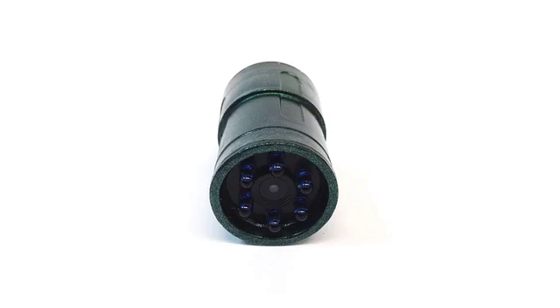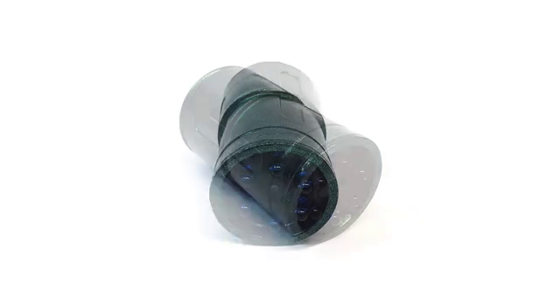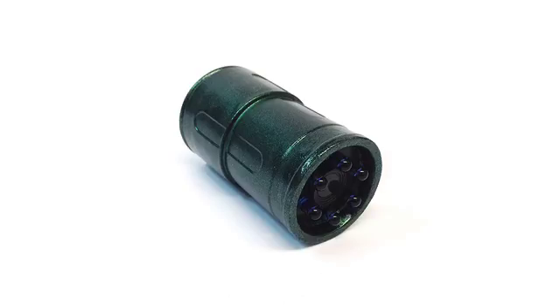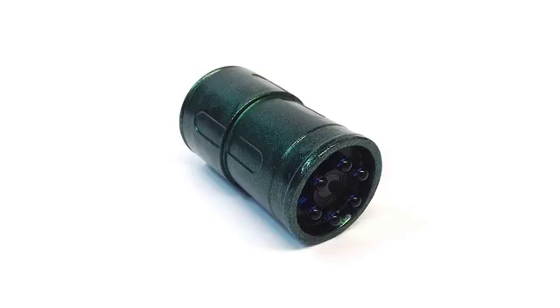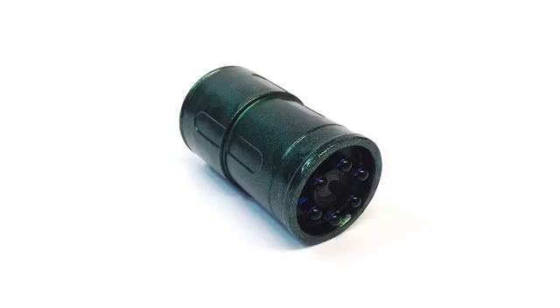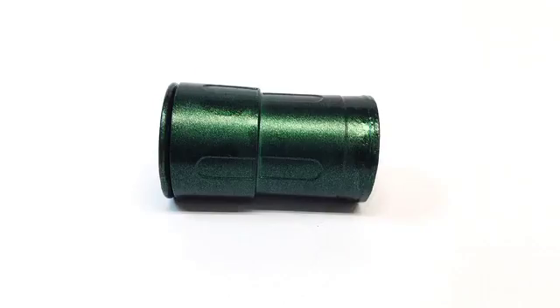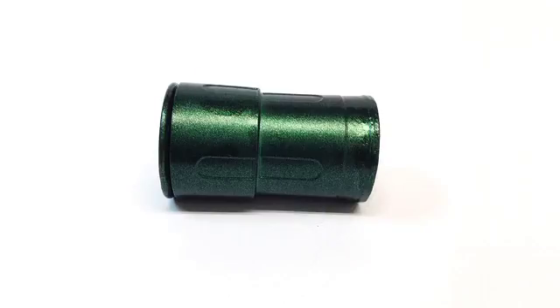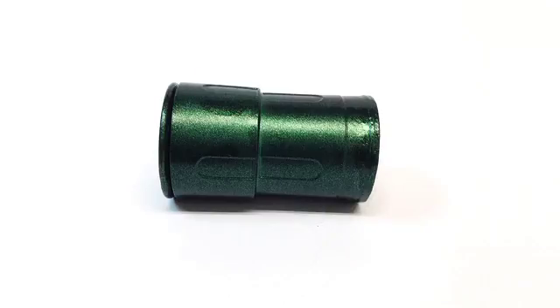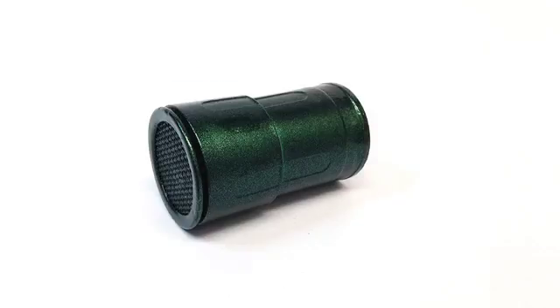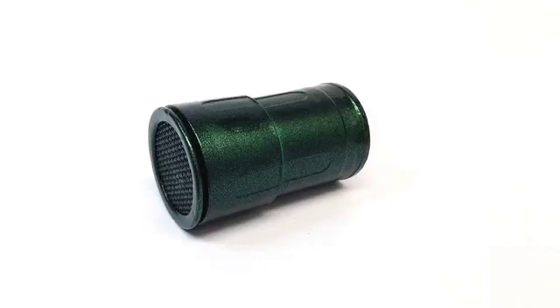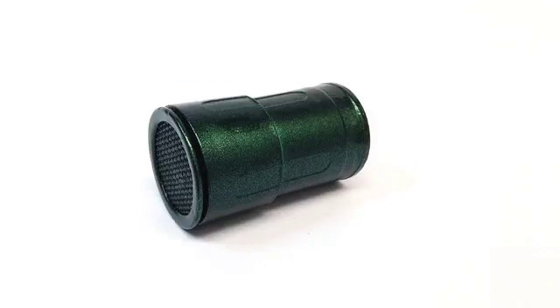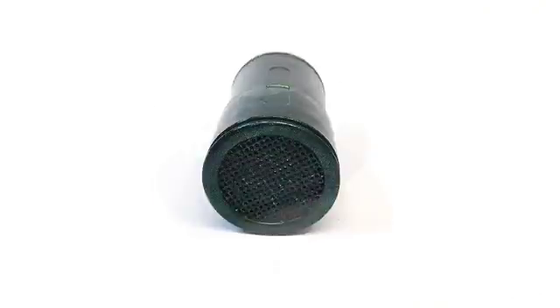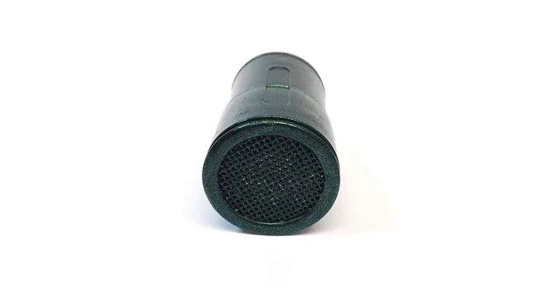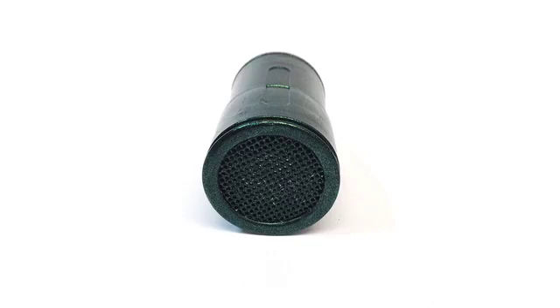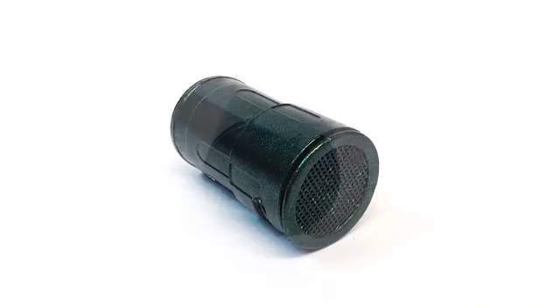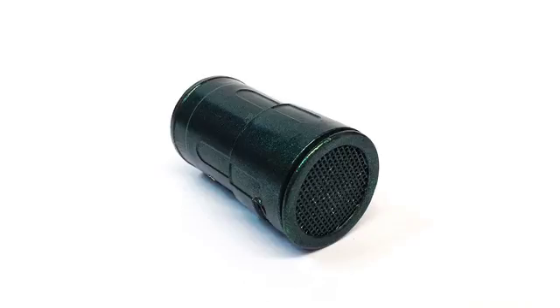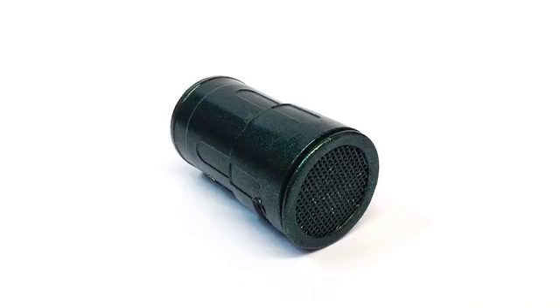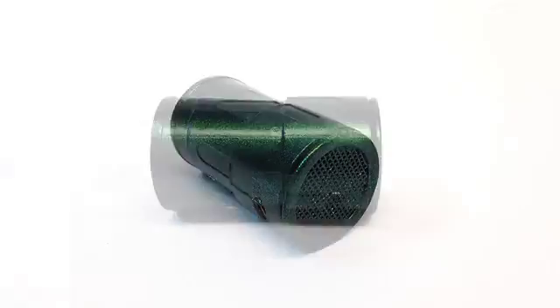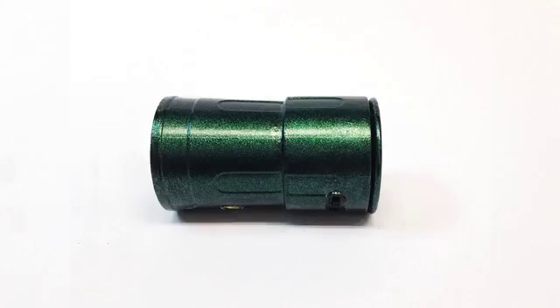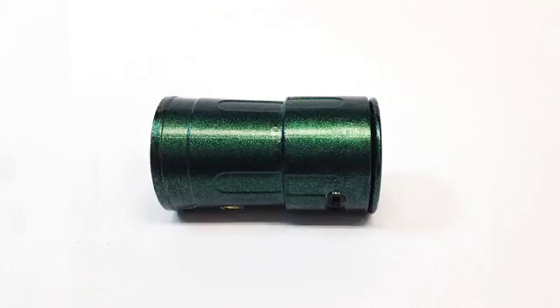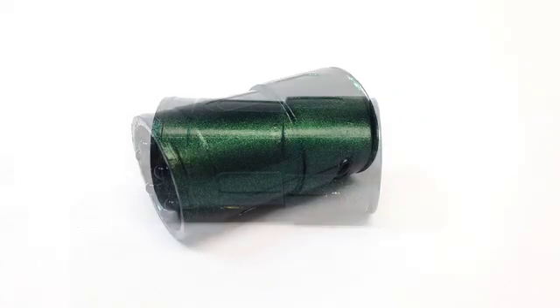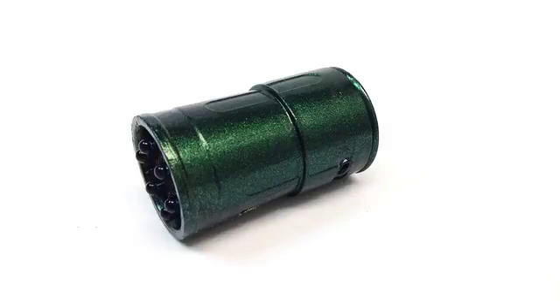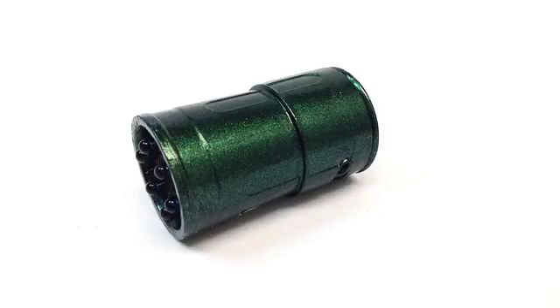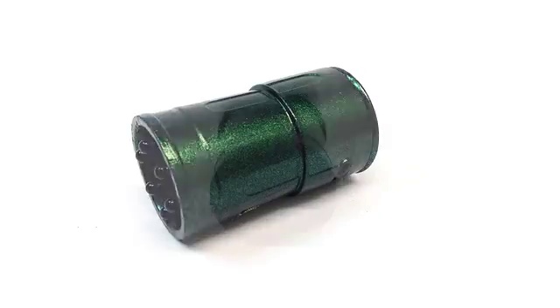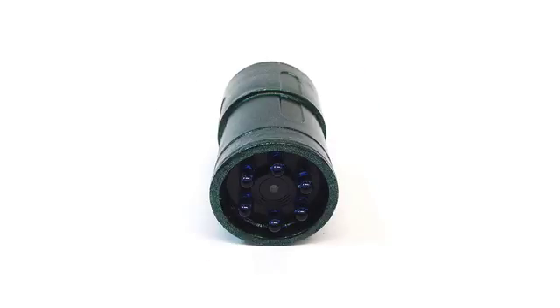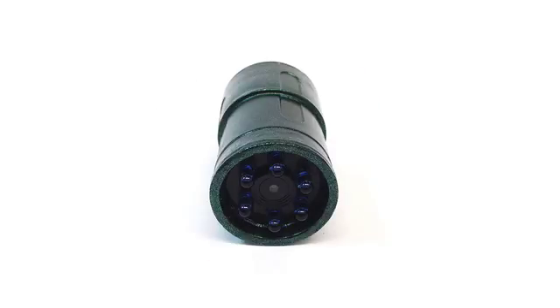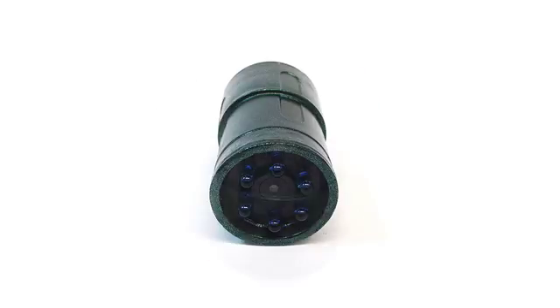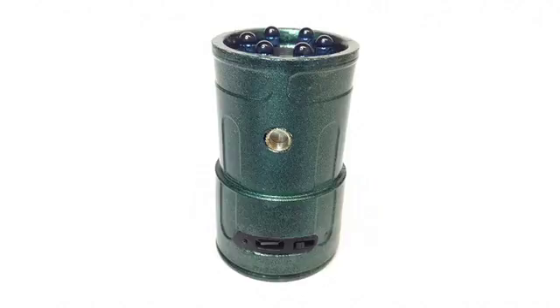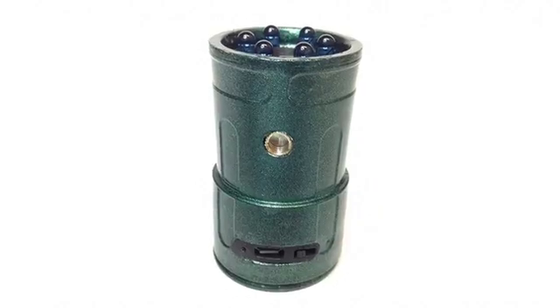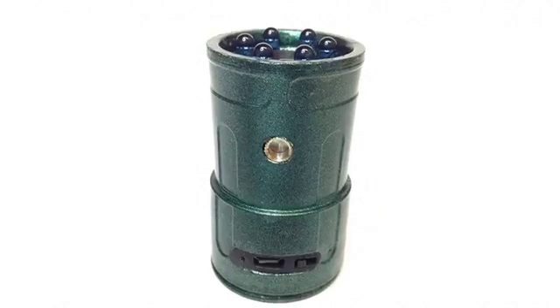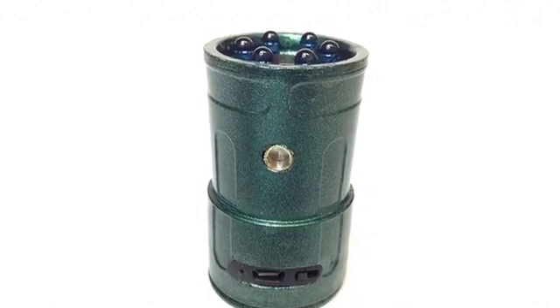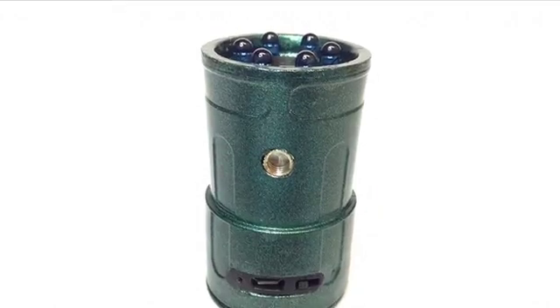Snooperscope — see what your eyes can't. Please join us and support our community. Thank you.